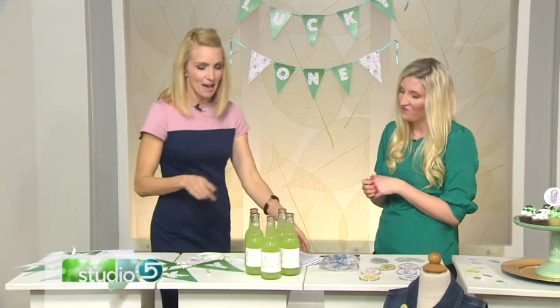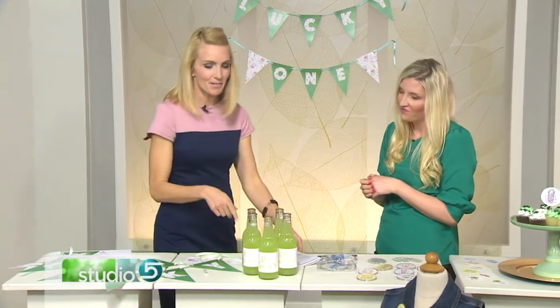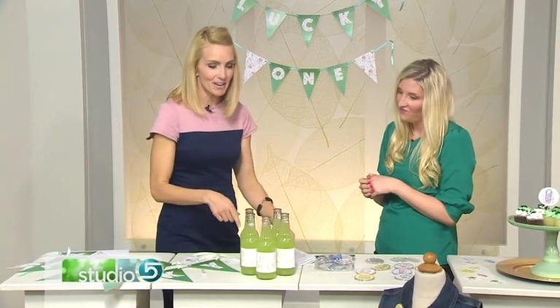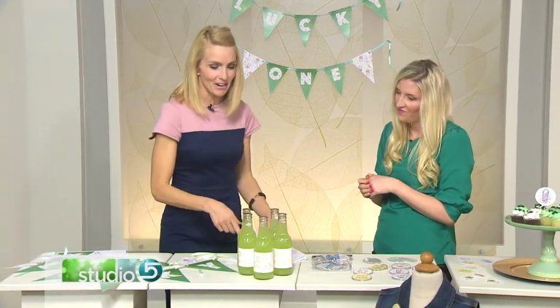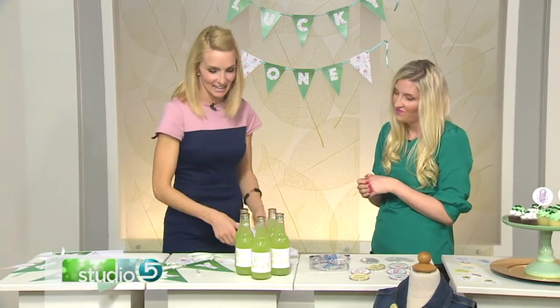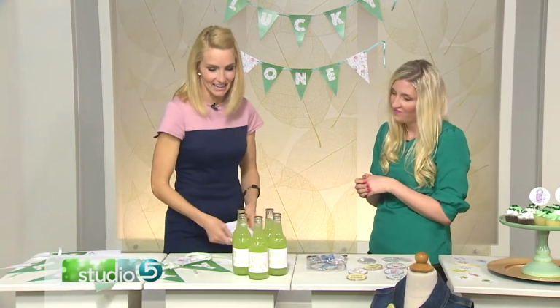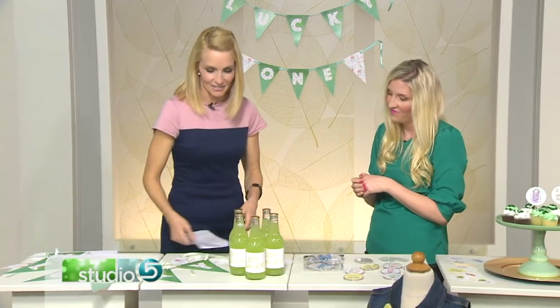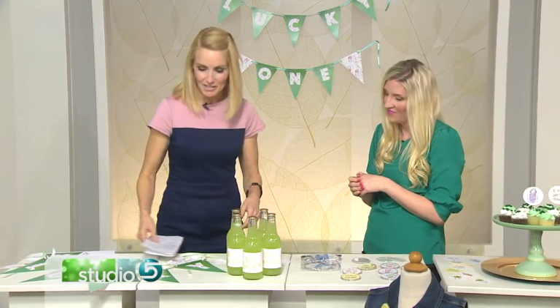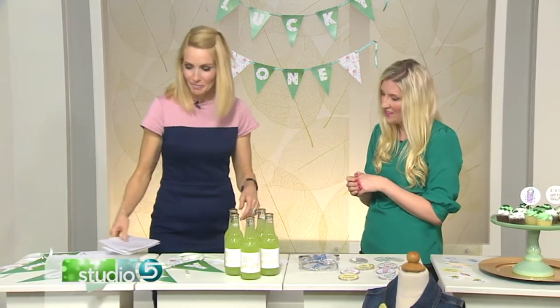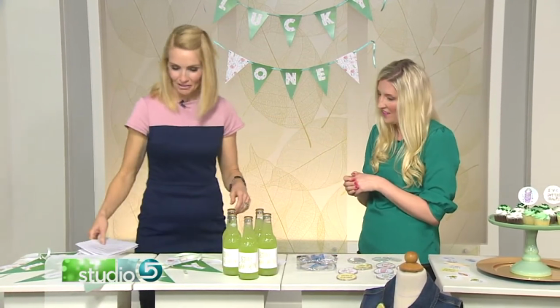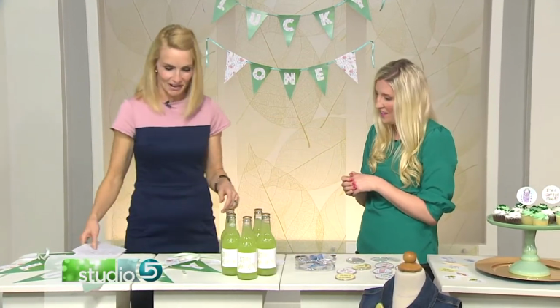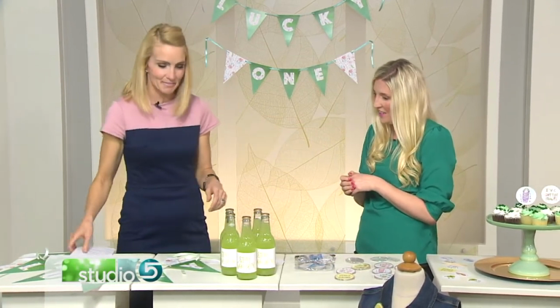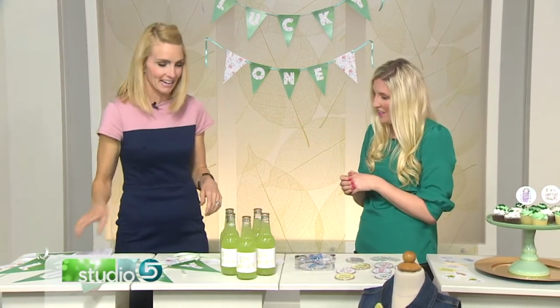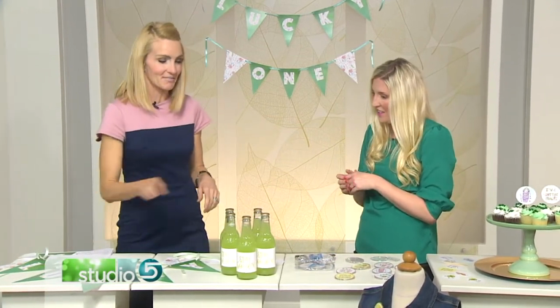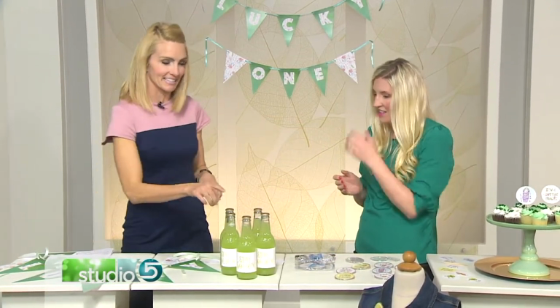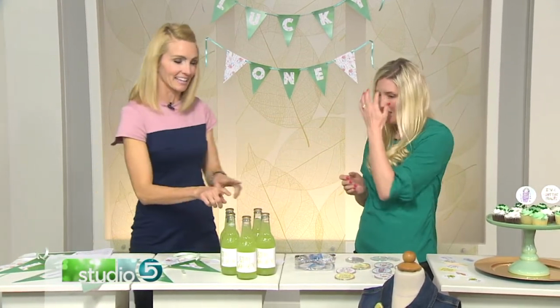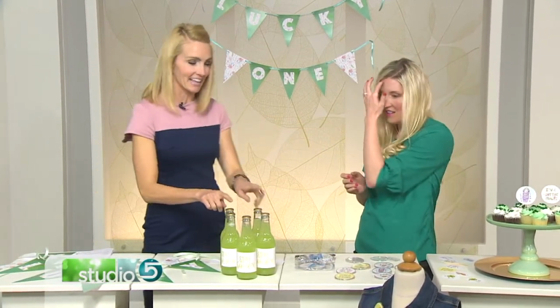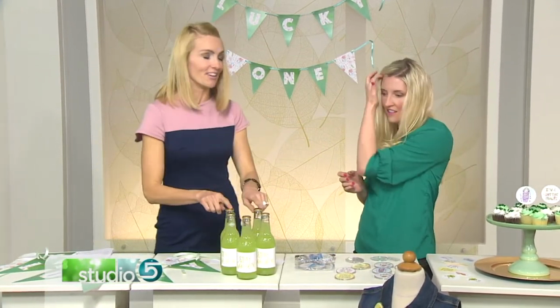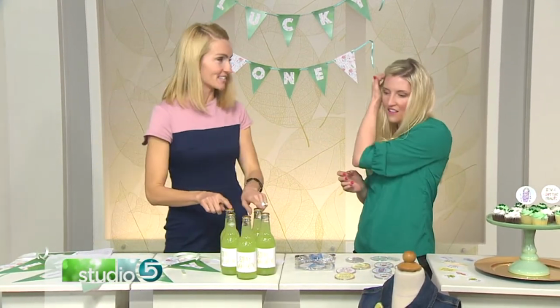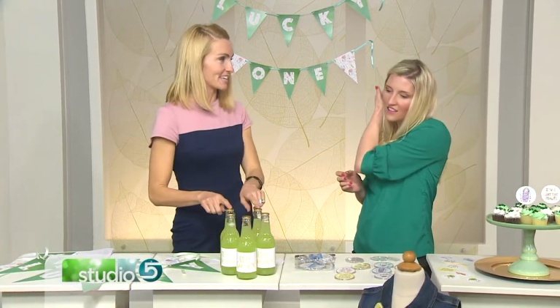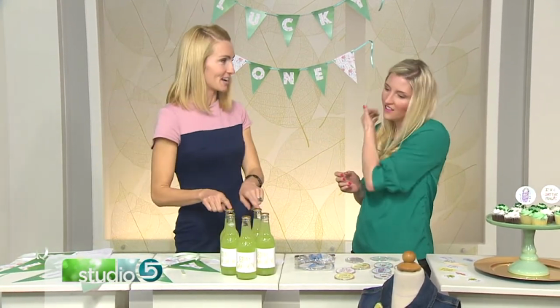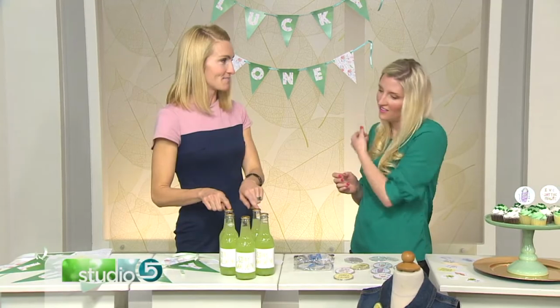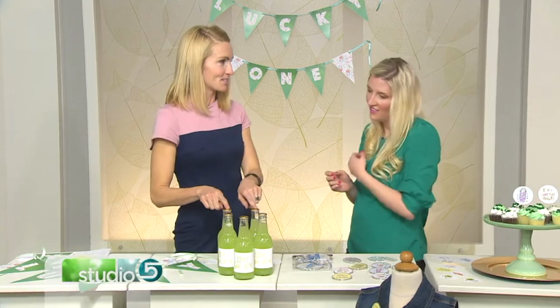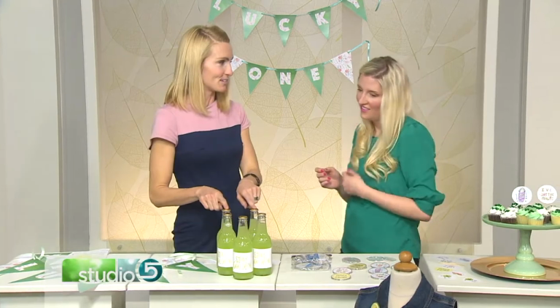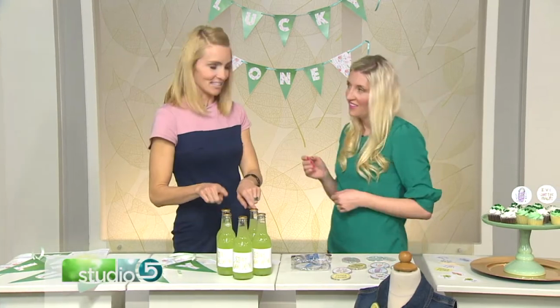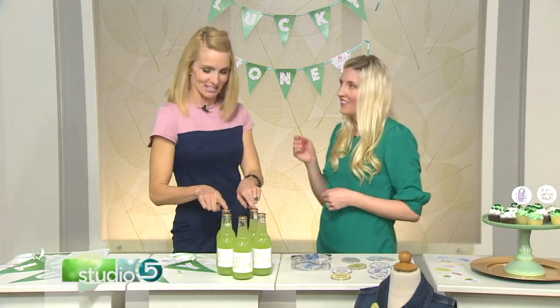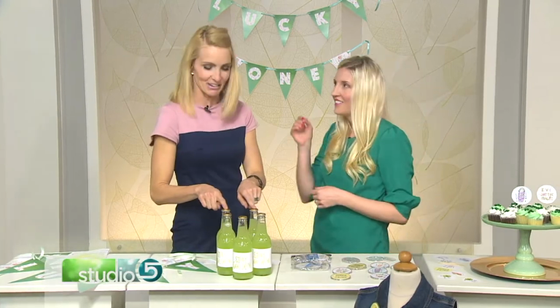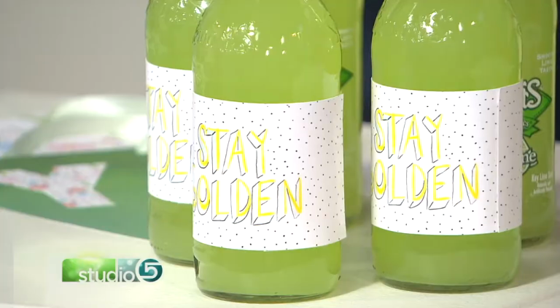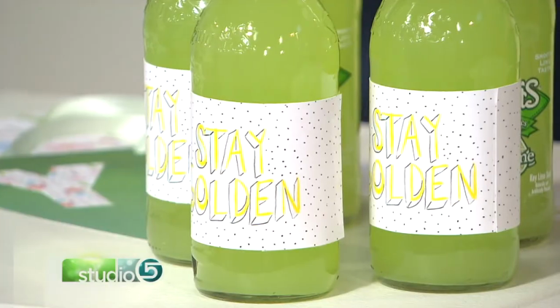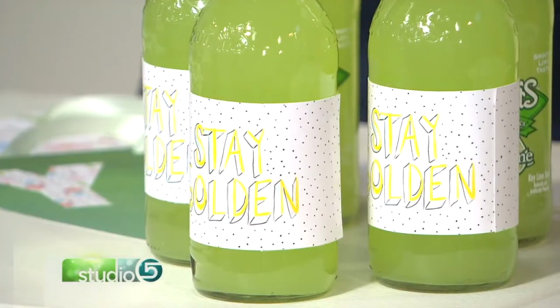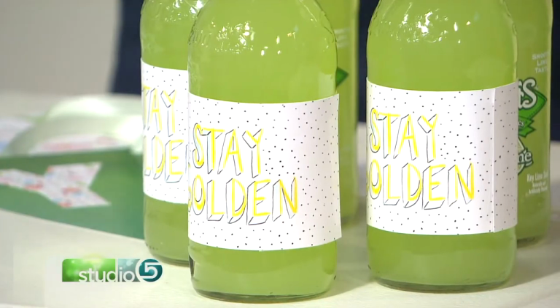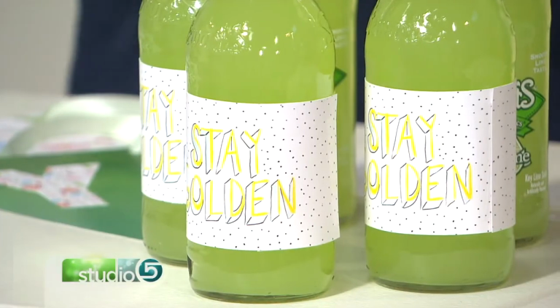Moving on, I love these bottle wraps — especially with key lime. Stewart's is so good.